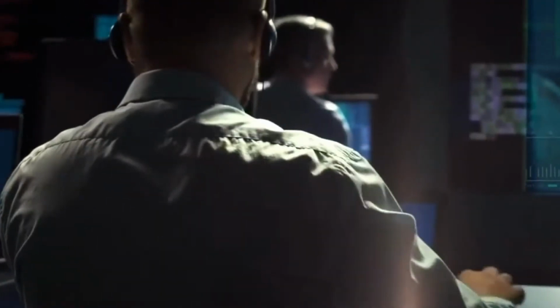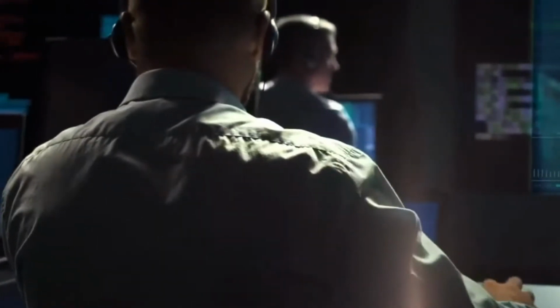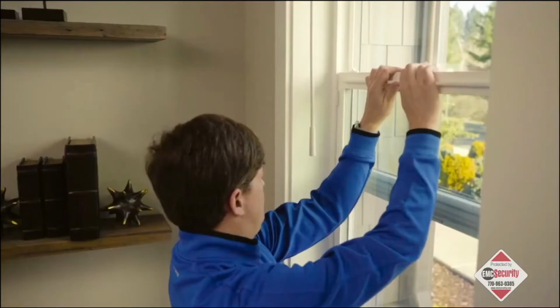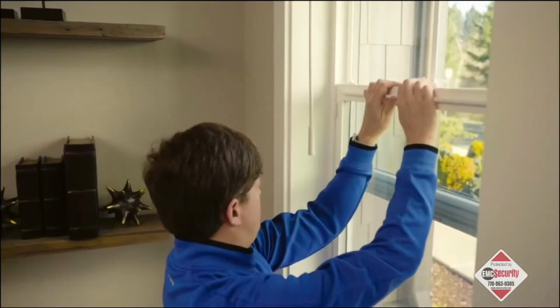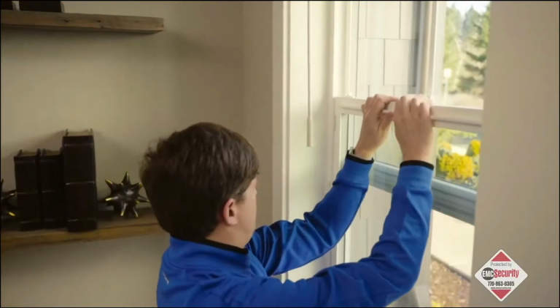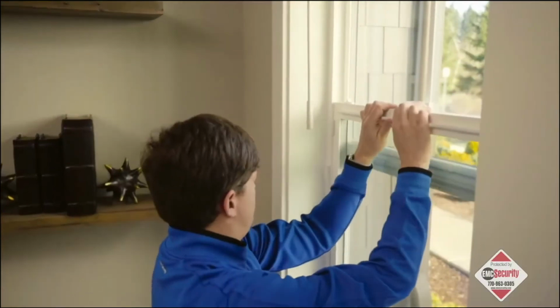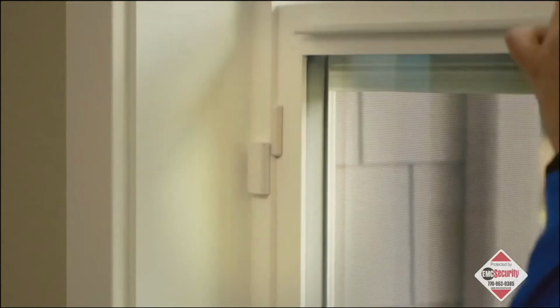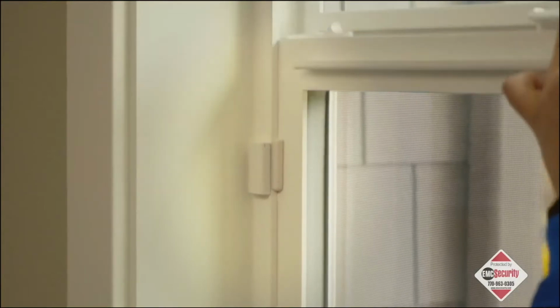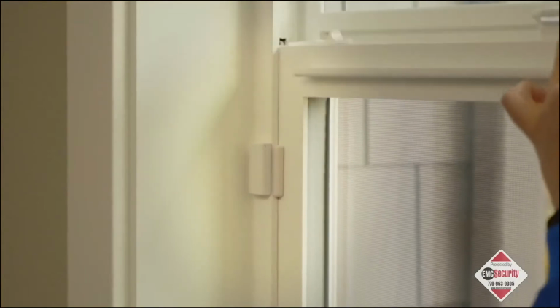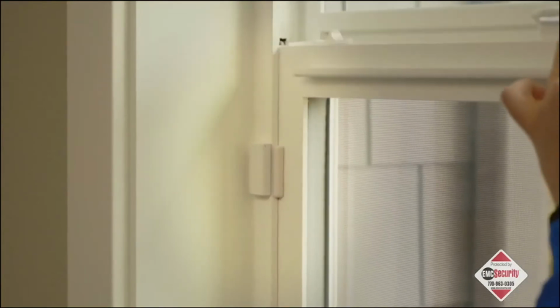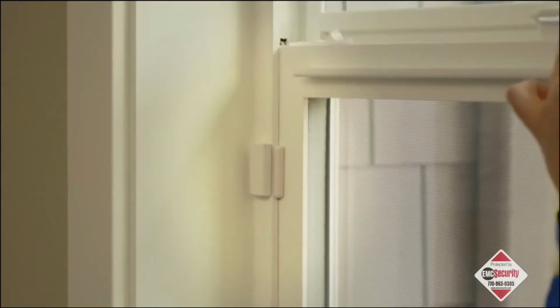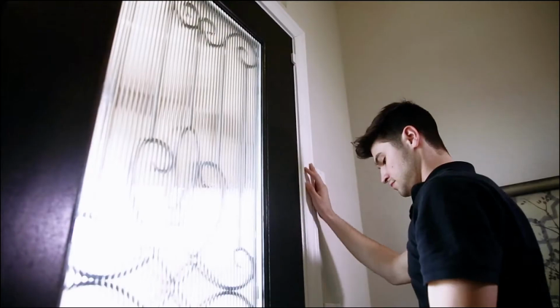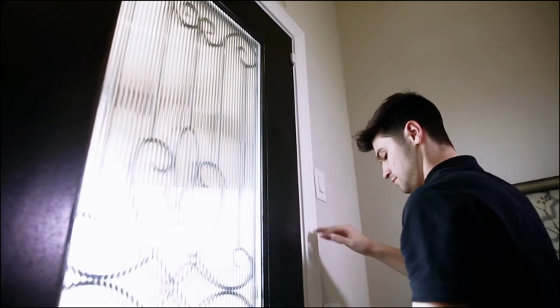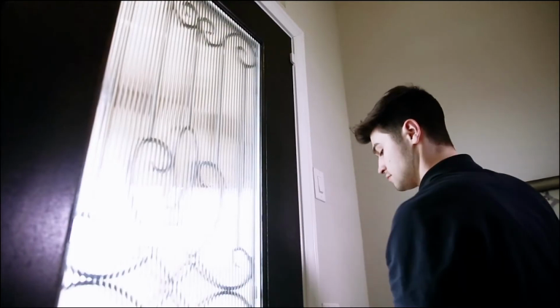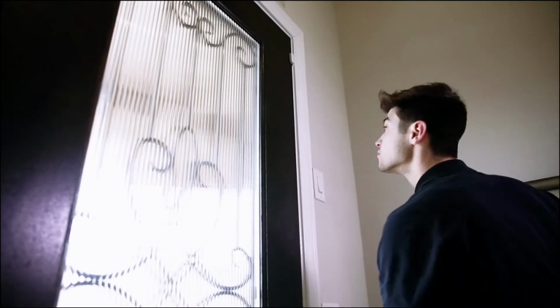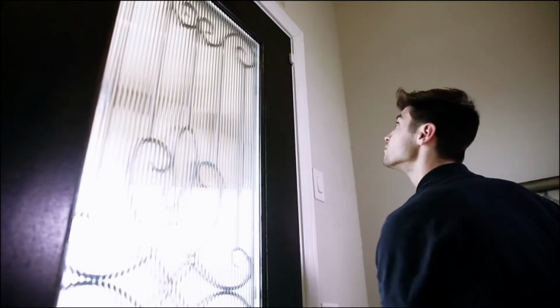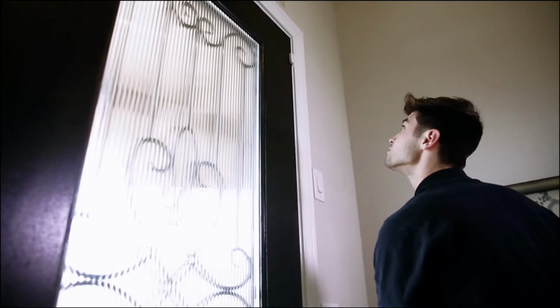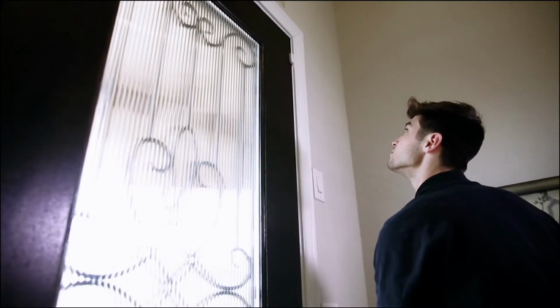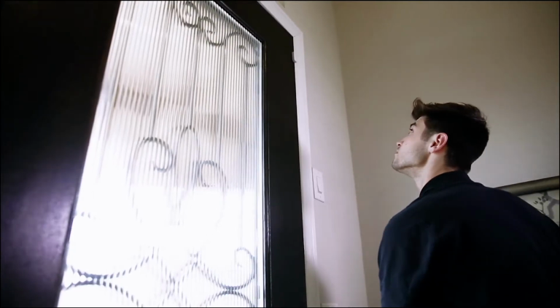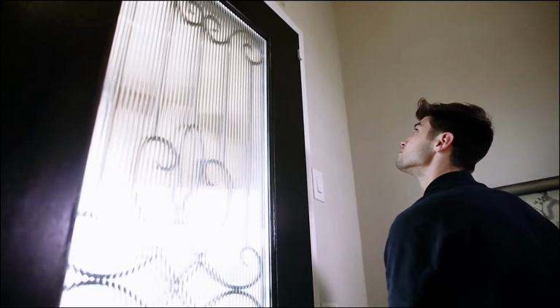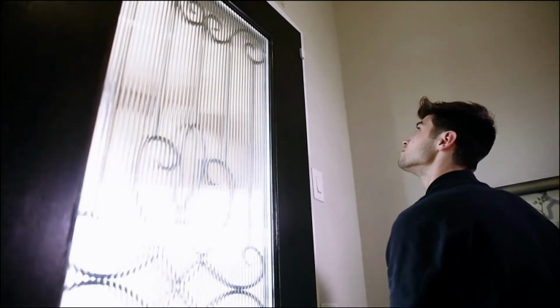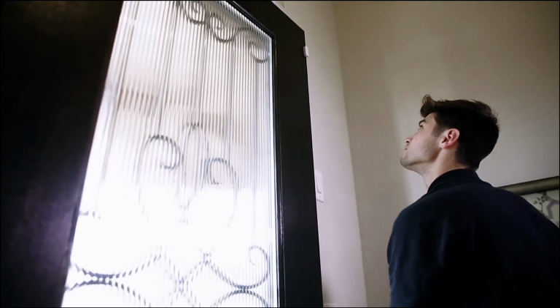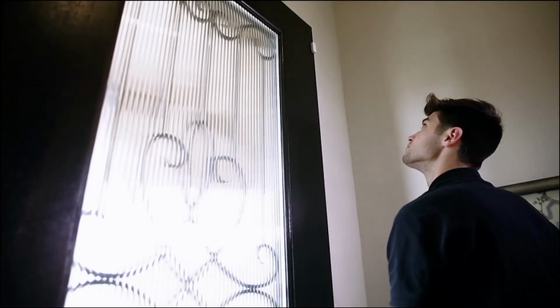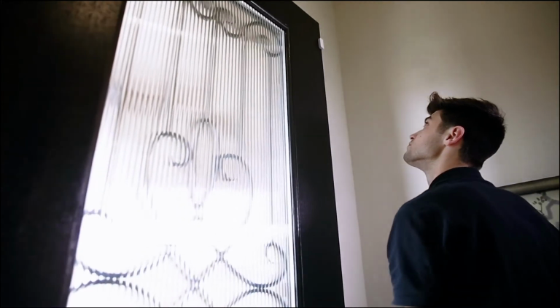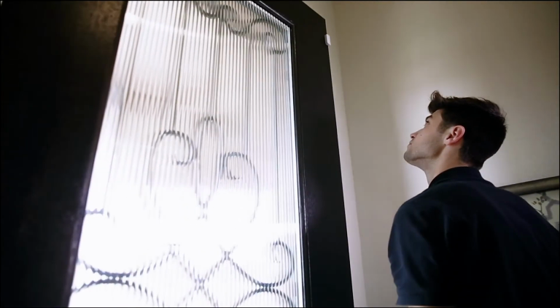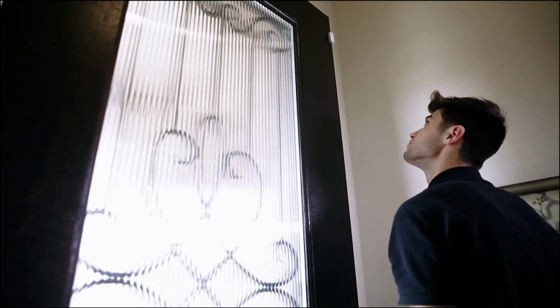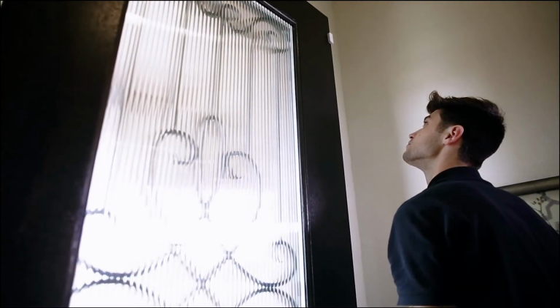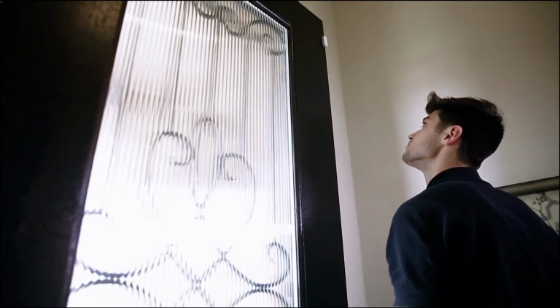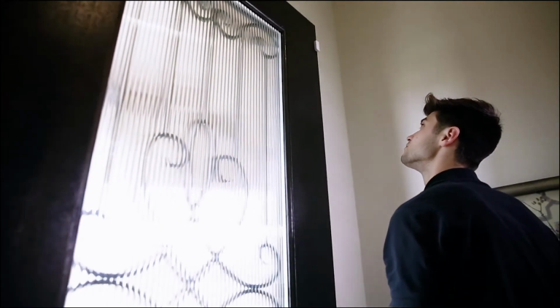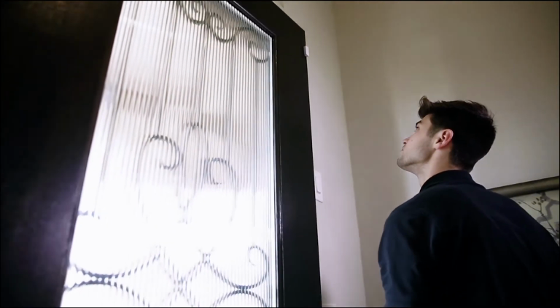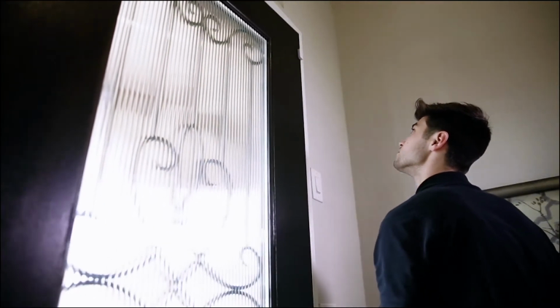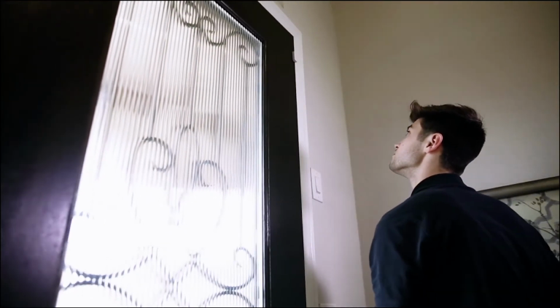Once the system has been reprogrammed, the technician will test all the components to ensure the system is working properly.